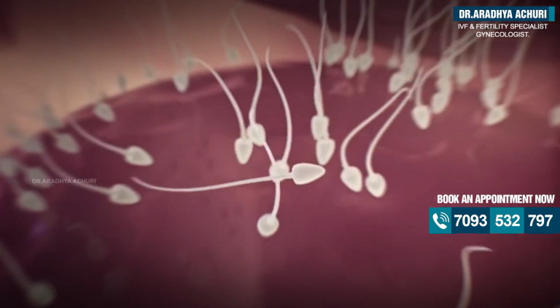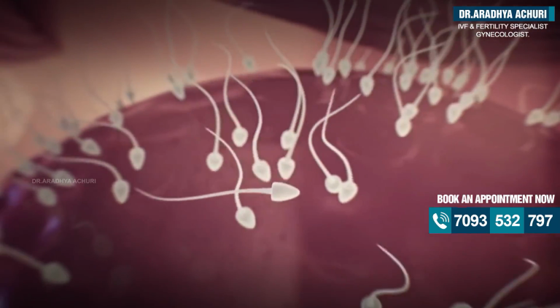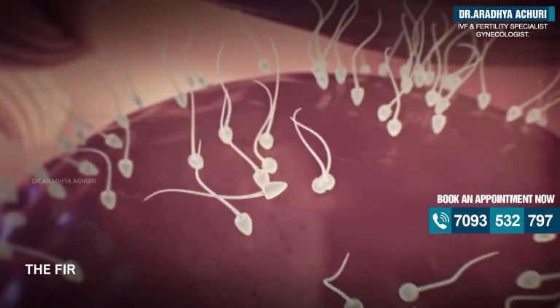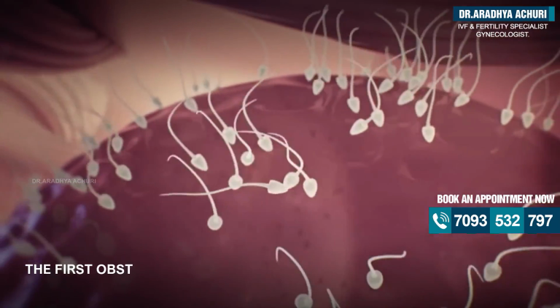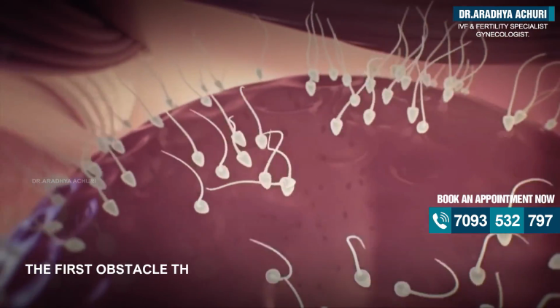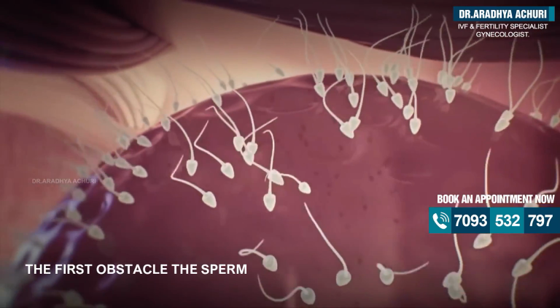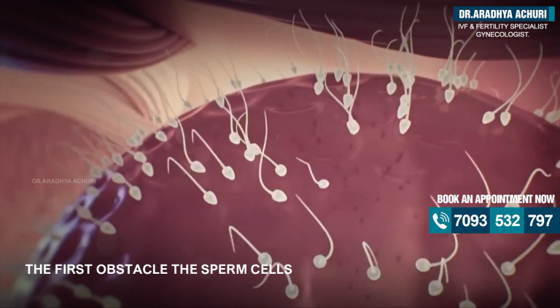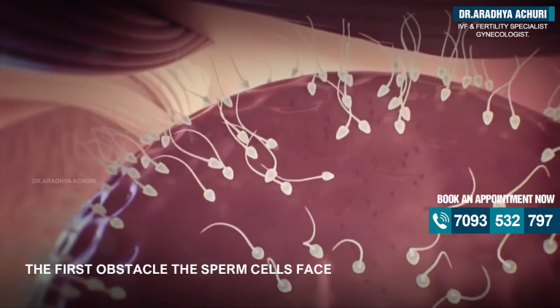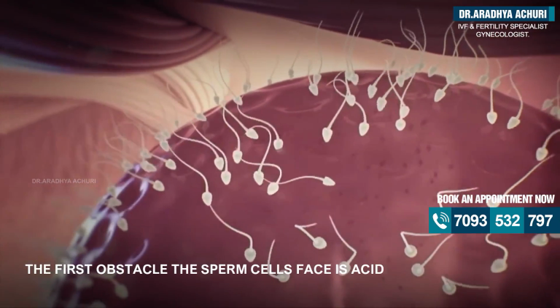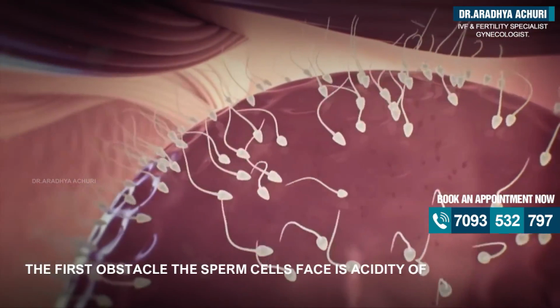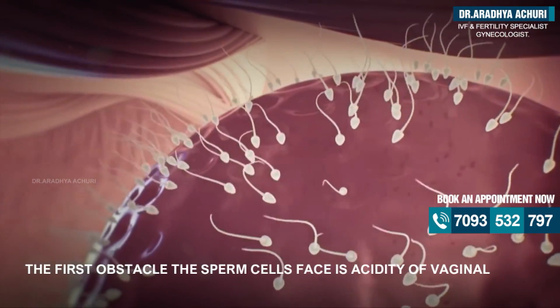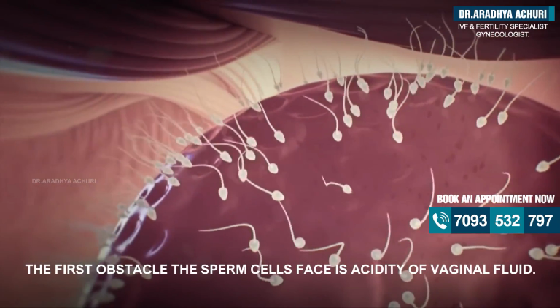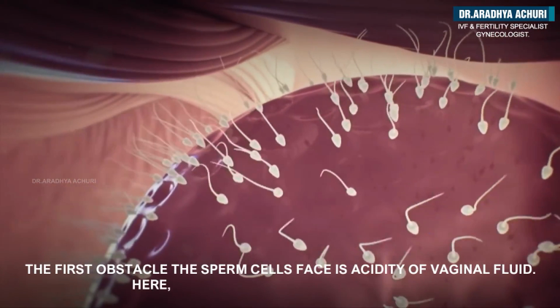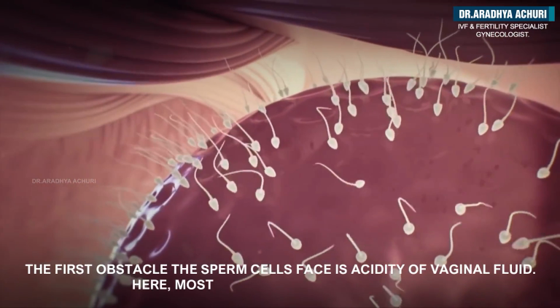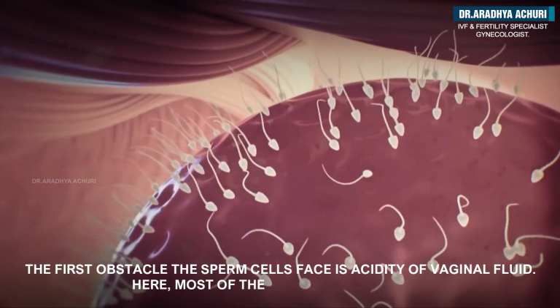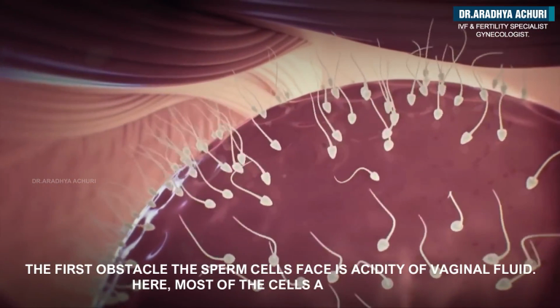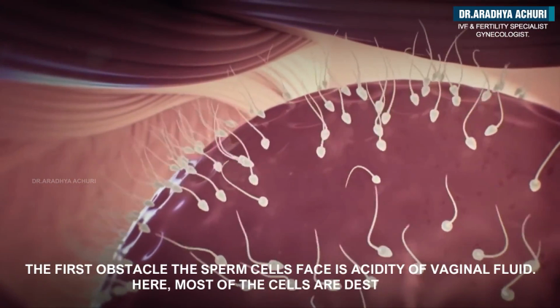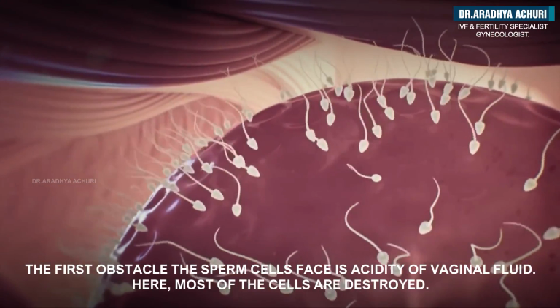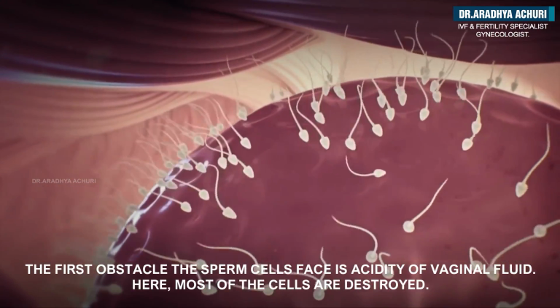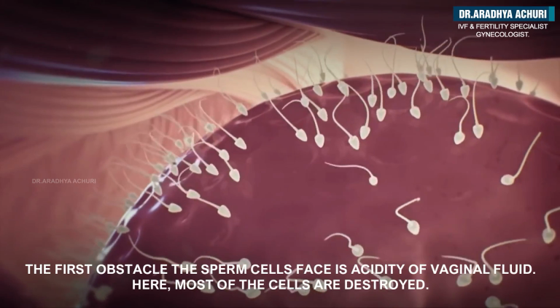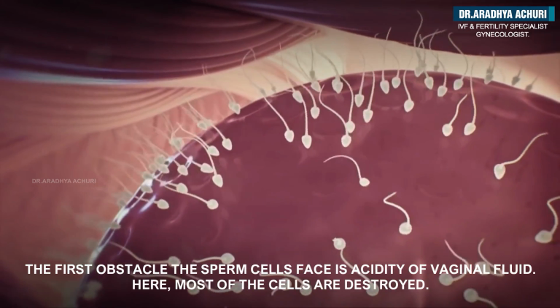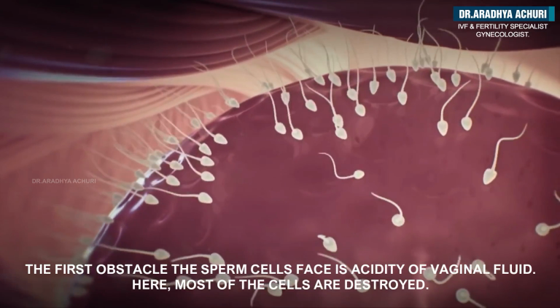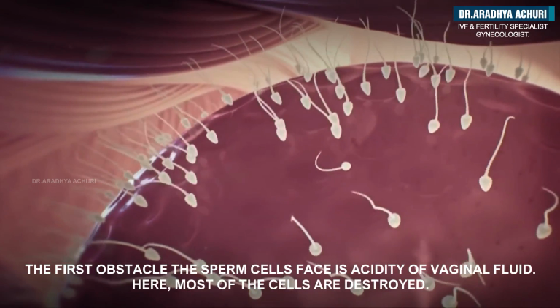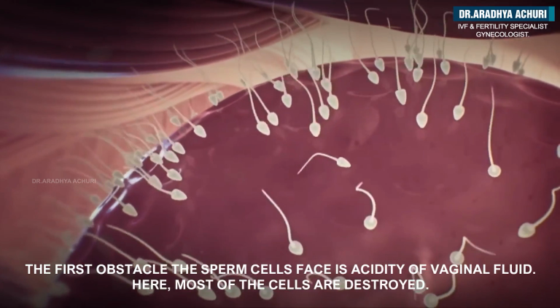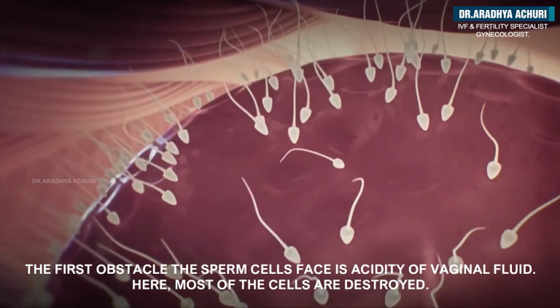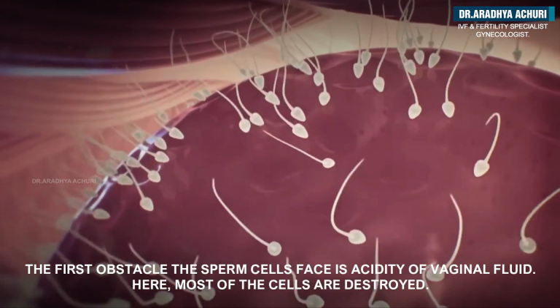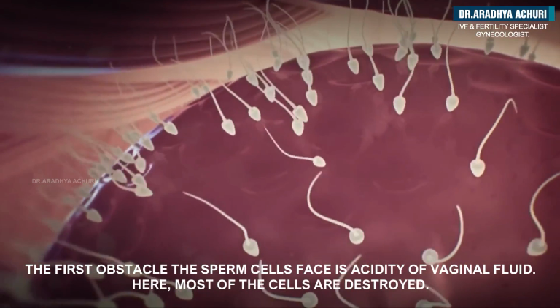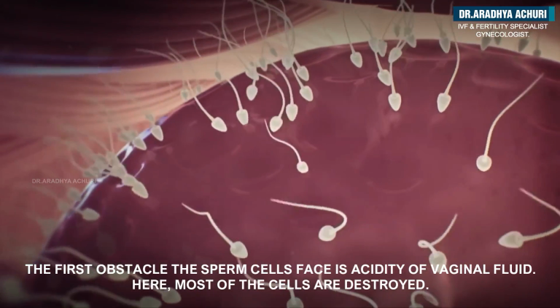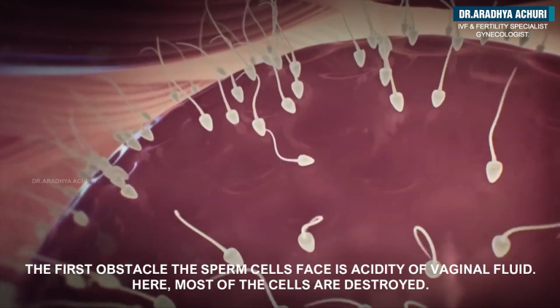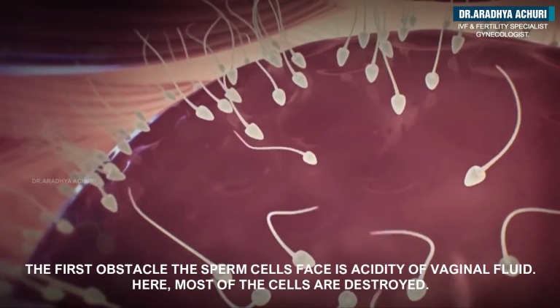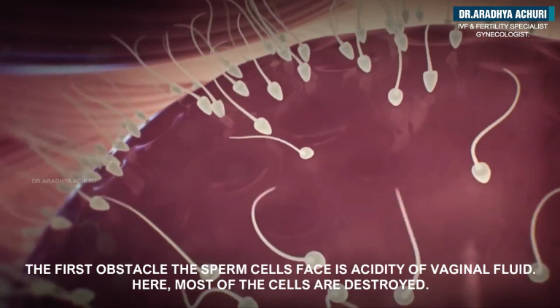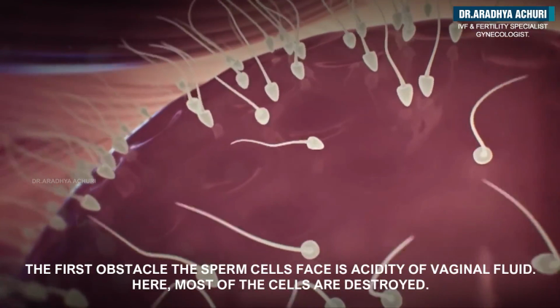The first obstacle the sperm cells face is the acidity of vaginal fluid. Here, most of the cells are destroyed.